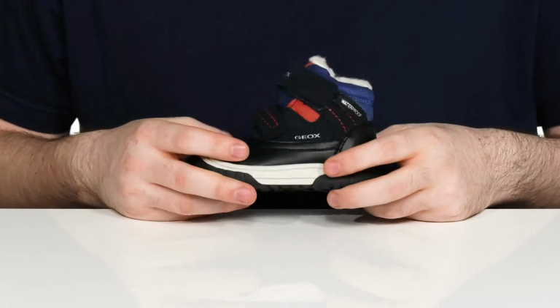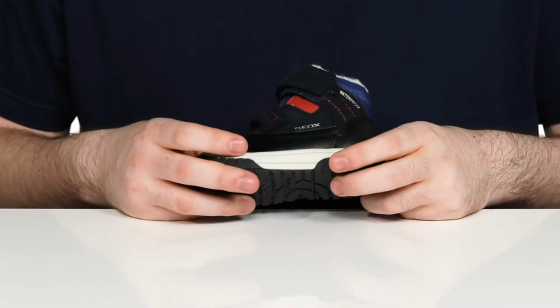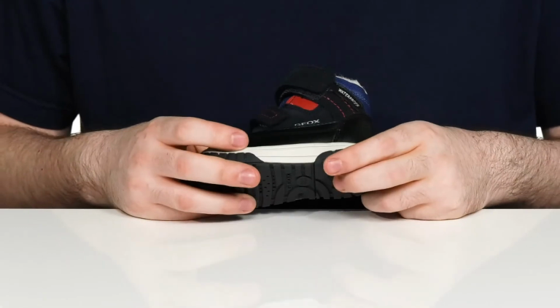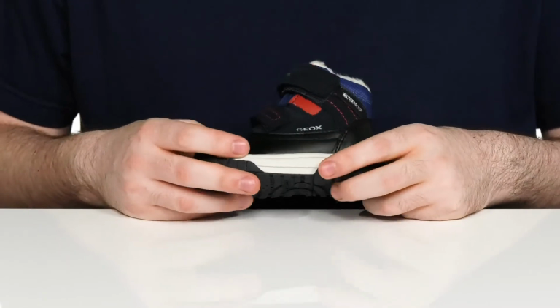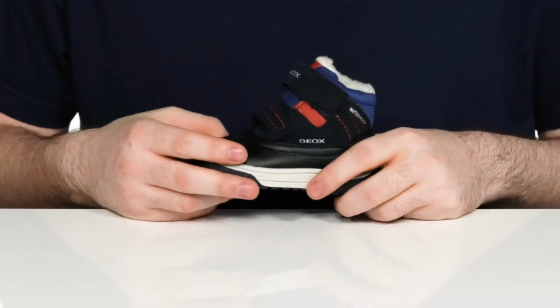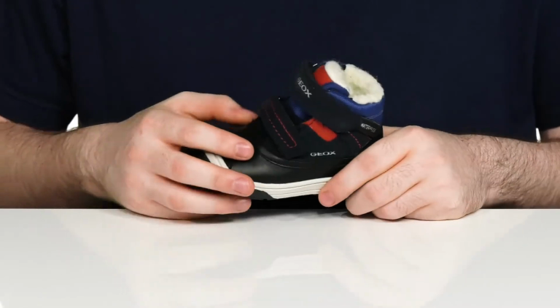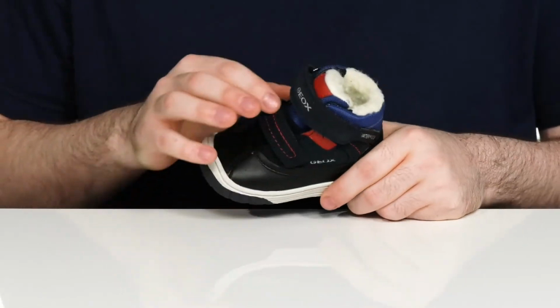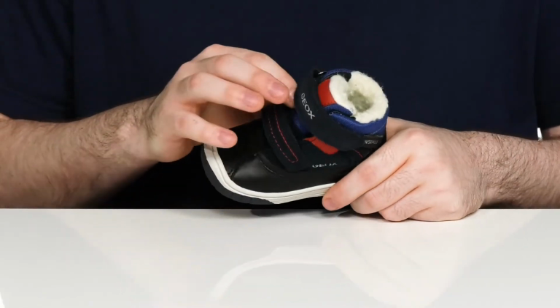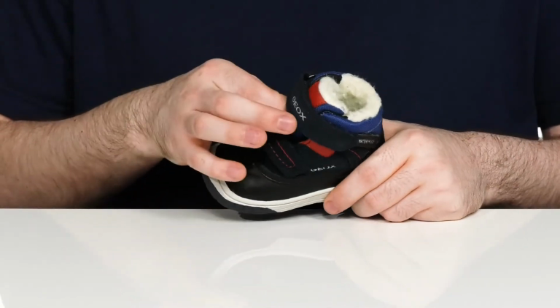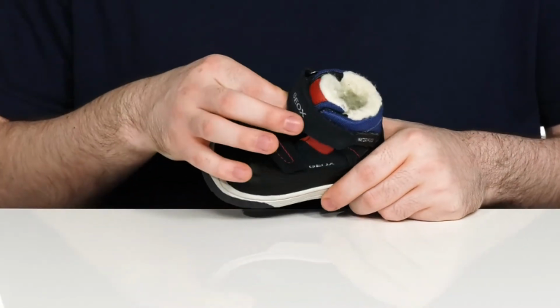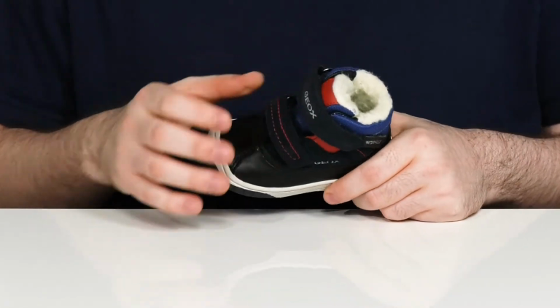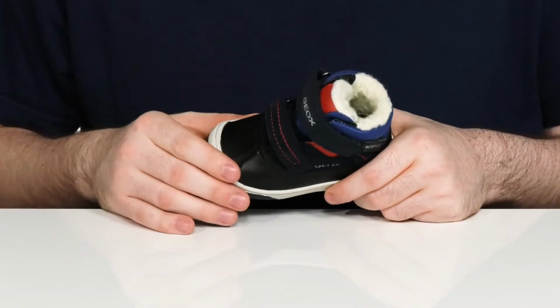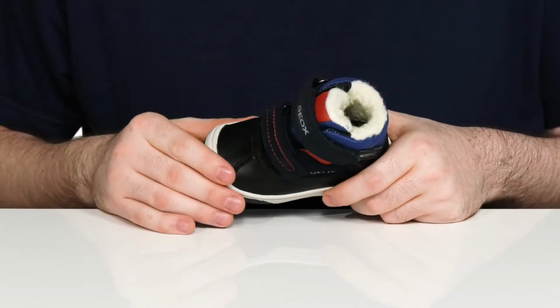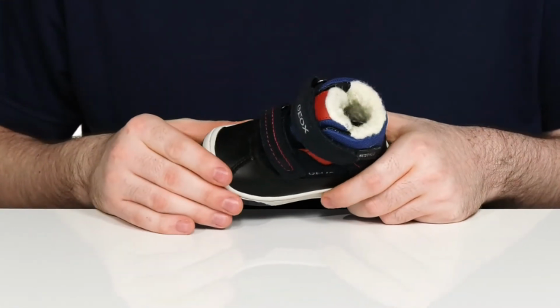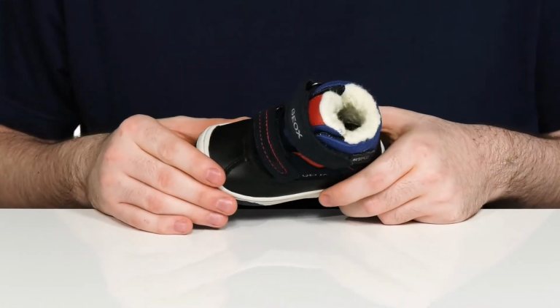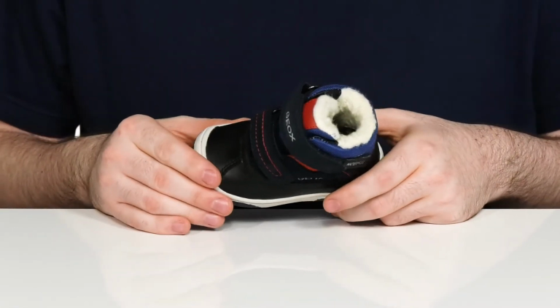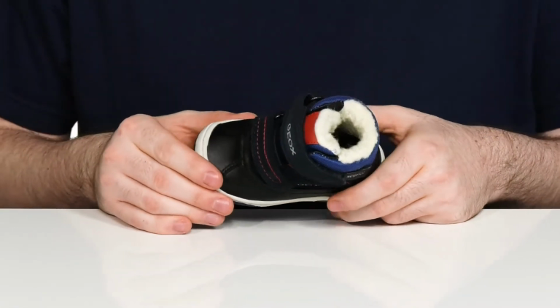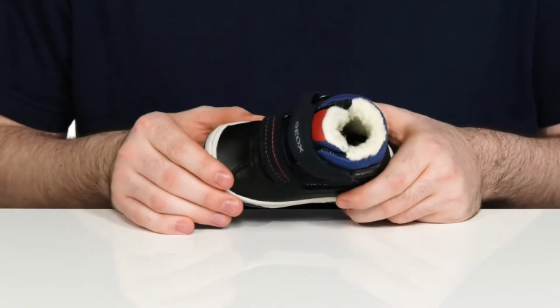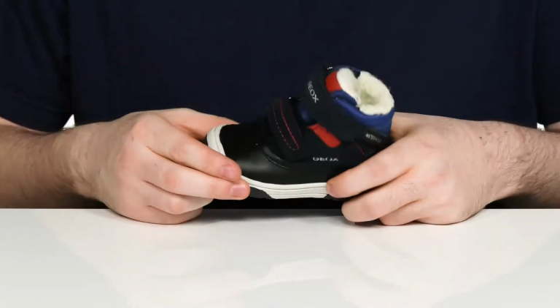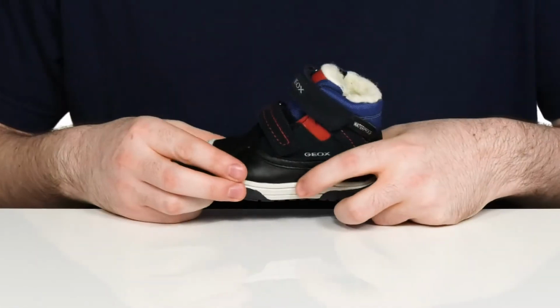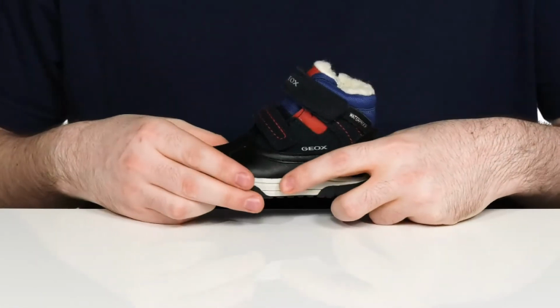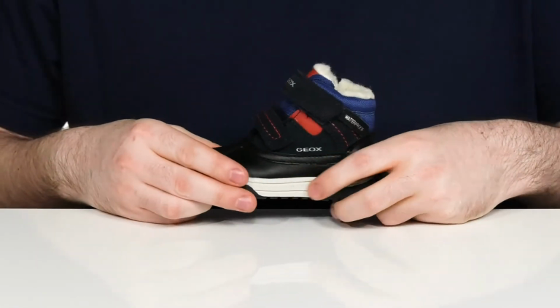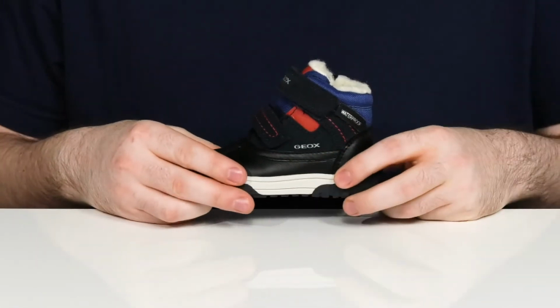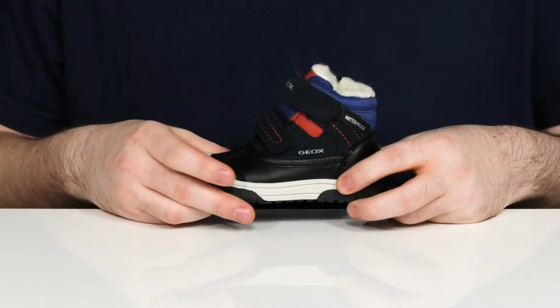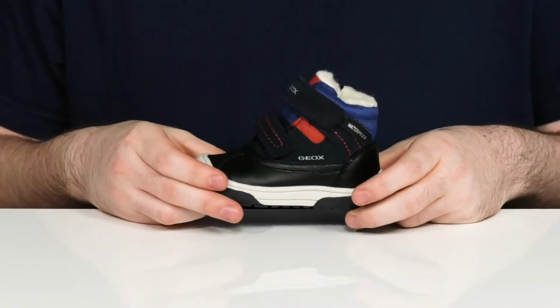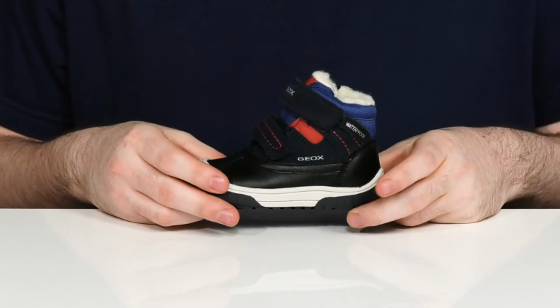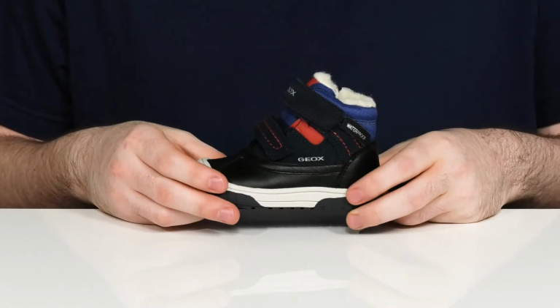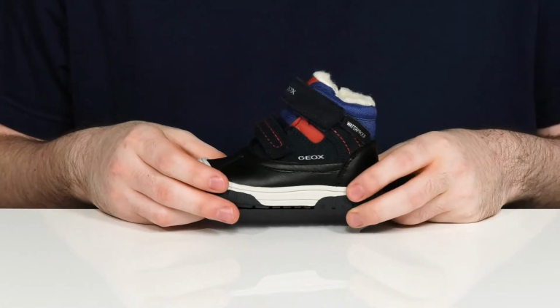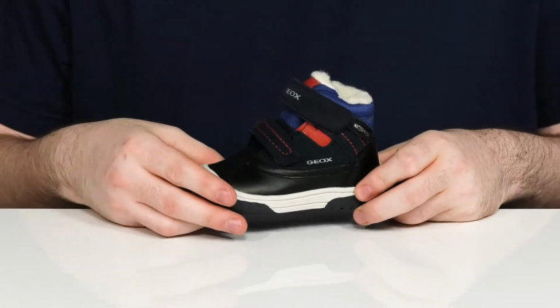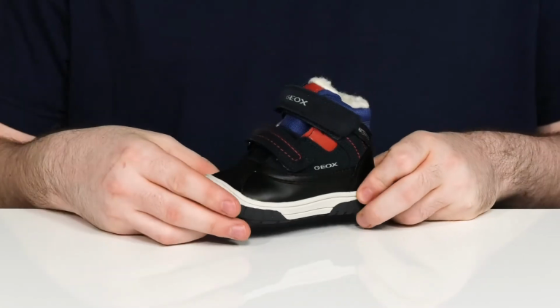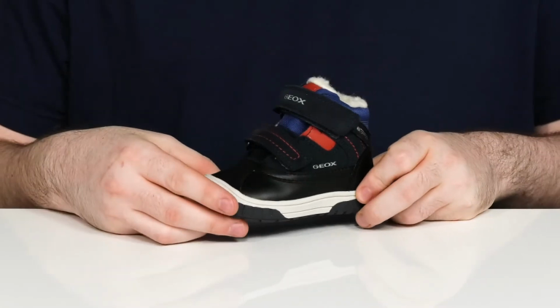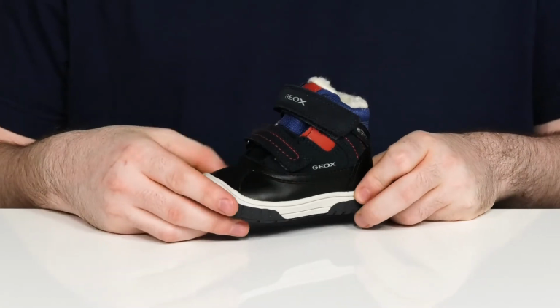It is waterproof, so that gusseted tongue is going to keep out any debris, and it sits on top of an EVA midsole that adds some extra rebound.